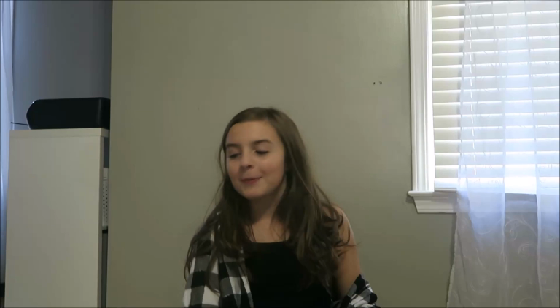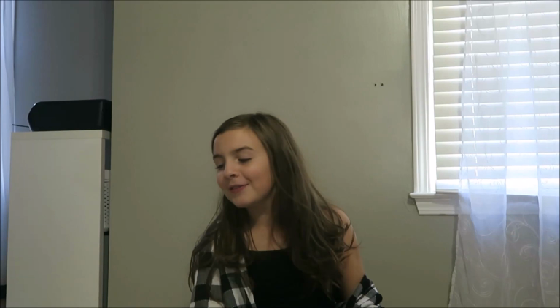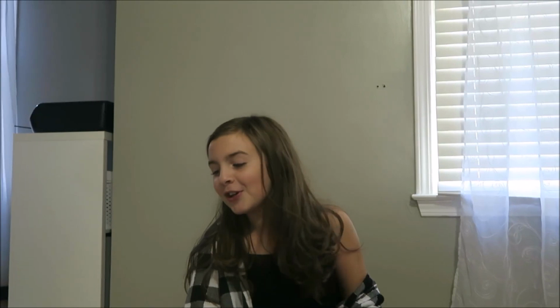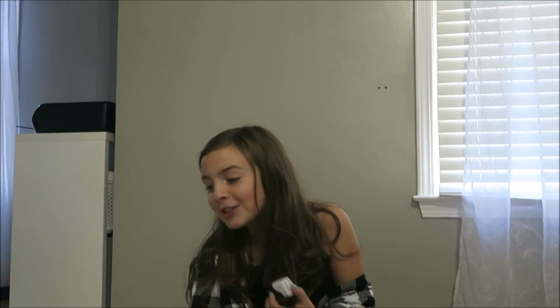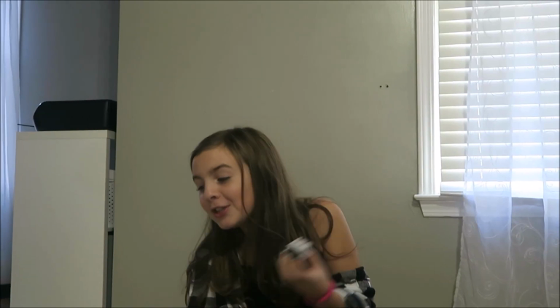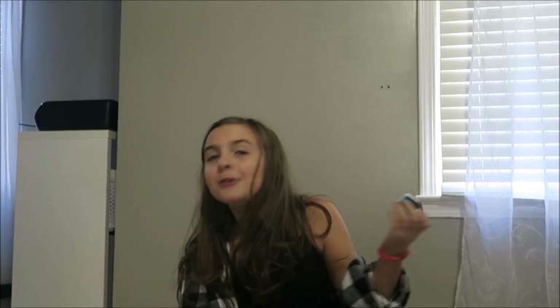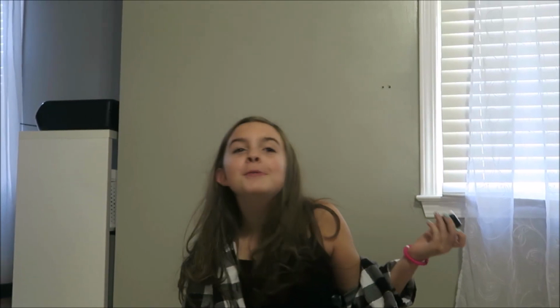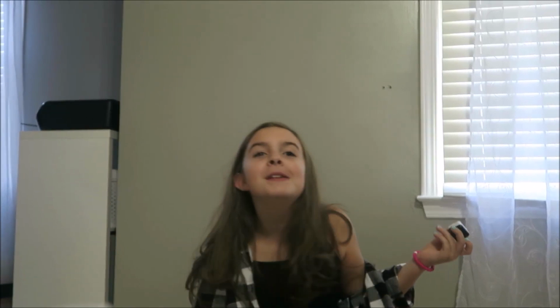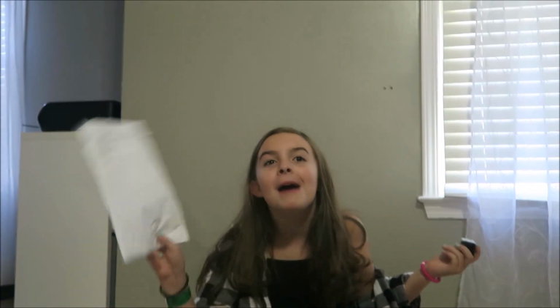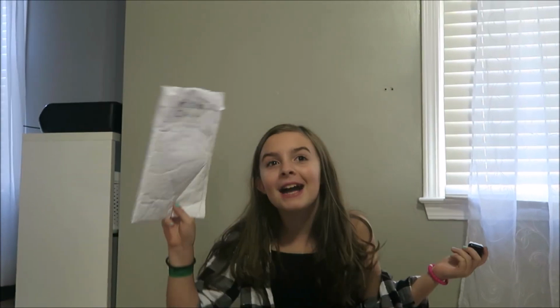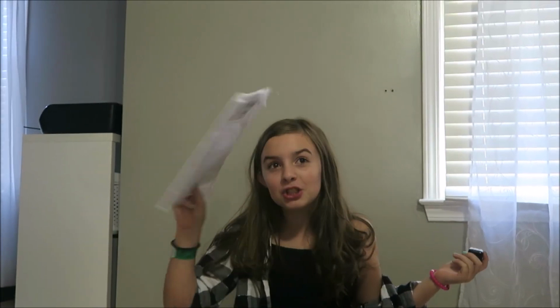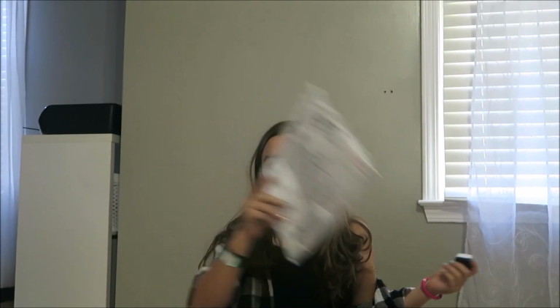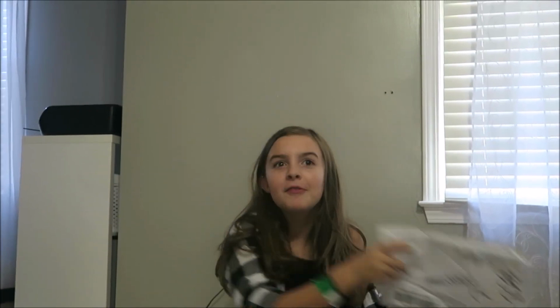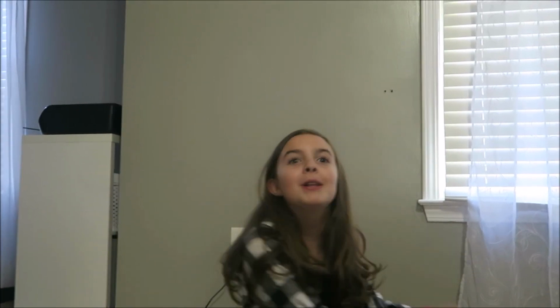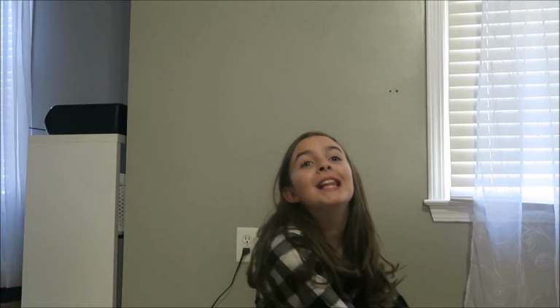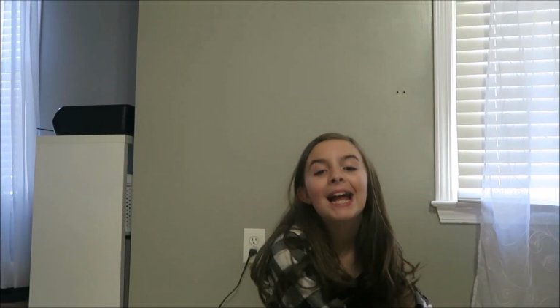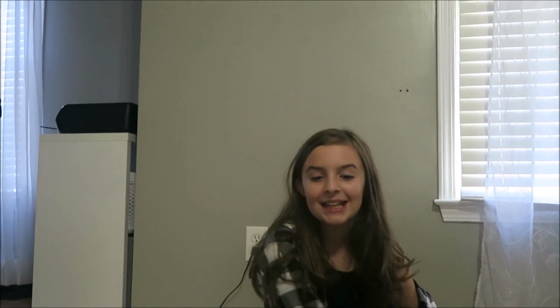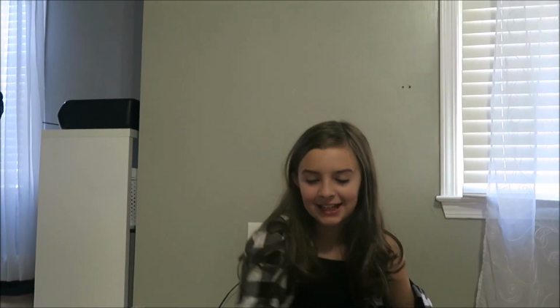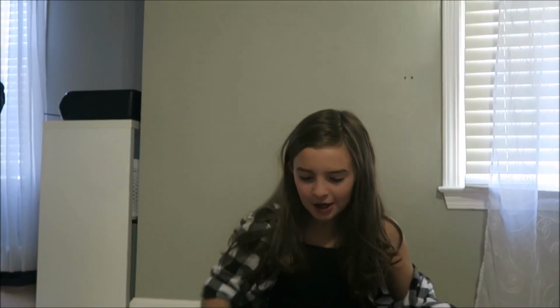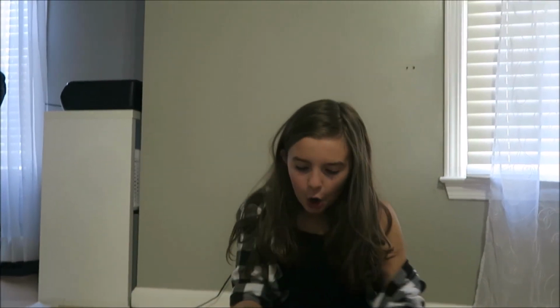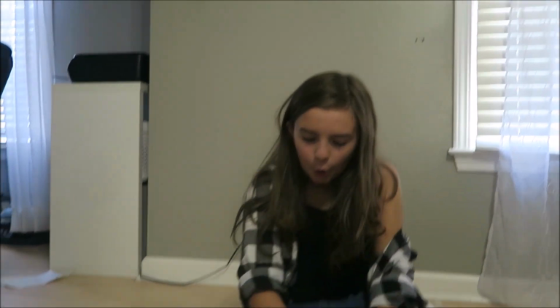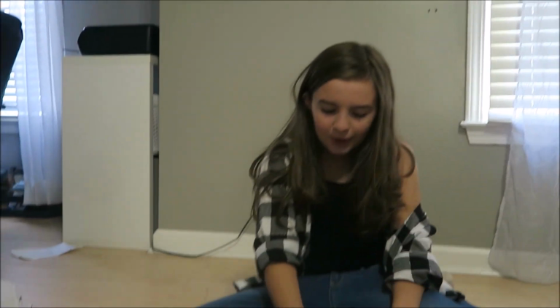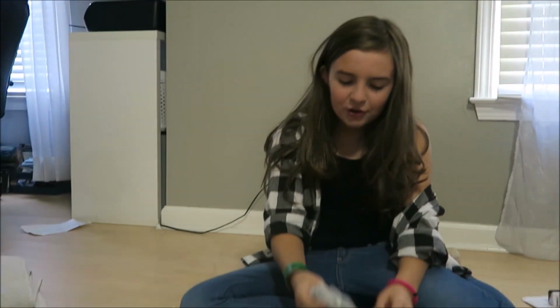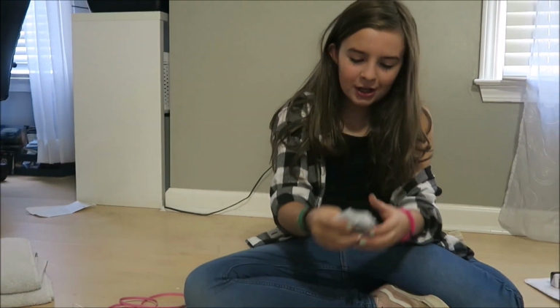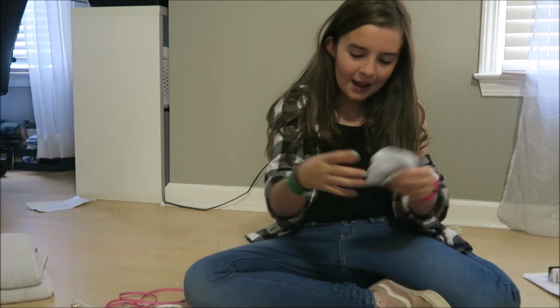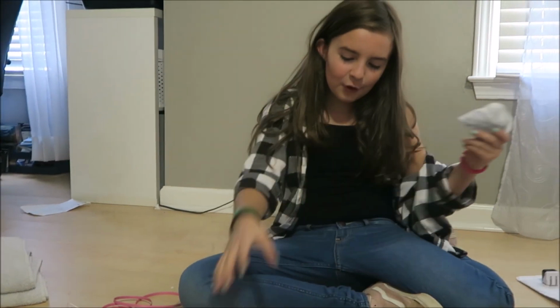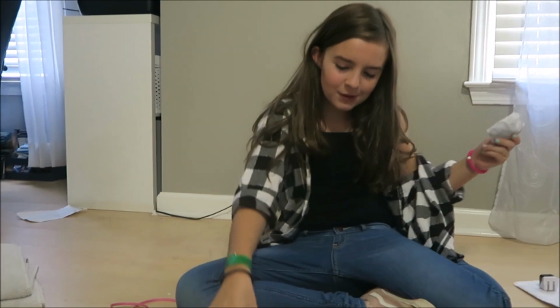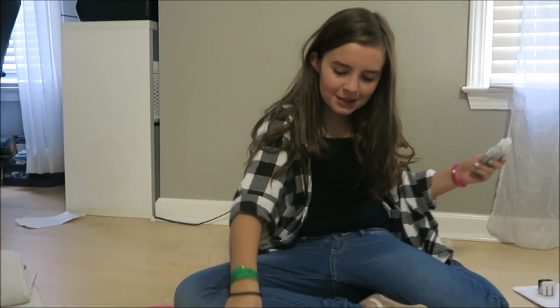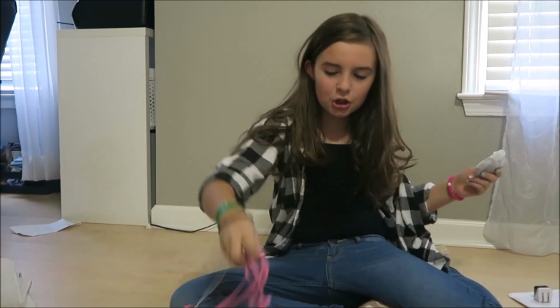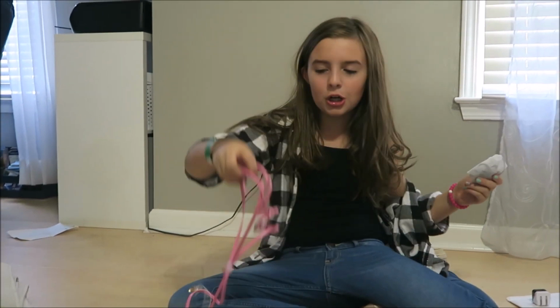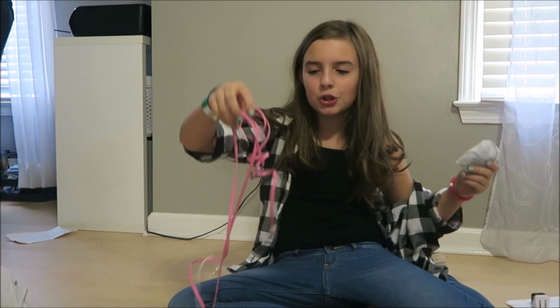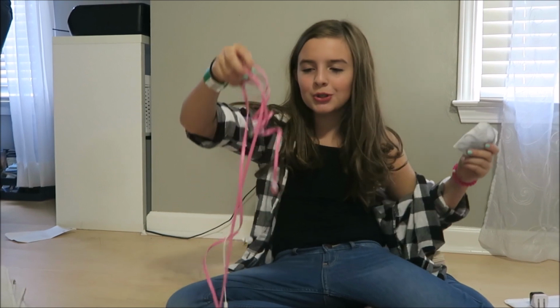We've got cubes and packages of plenty. We've got headphones and chargers.